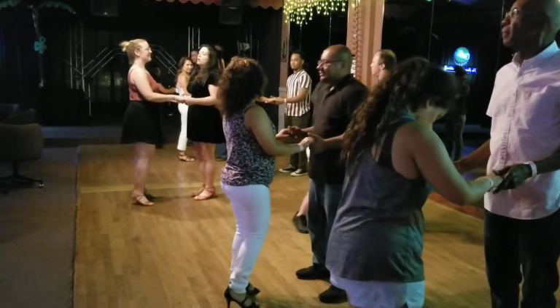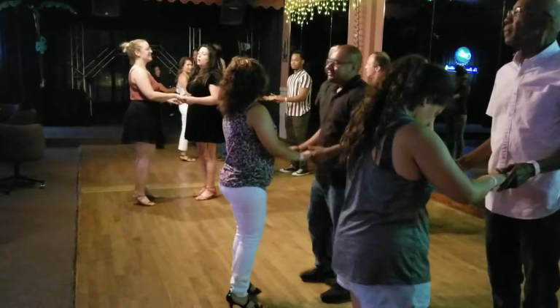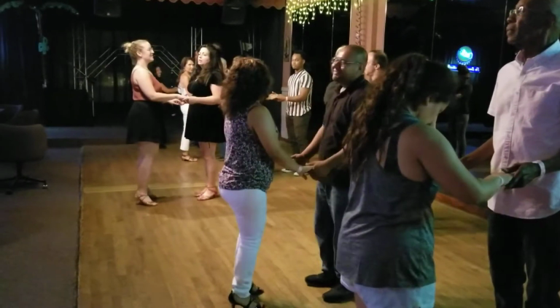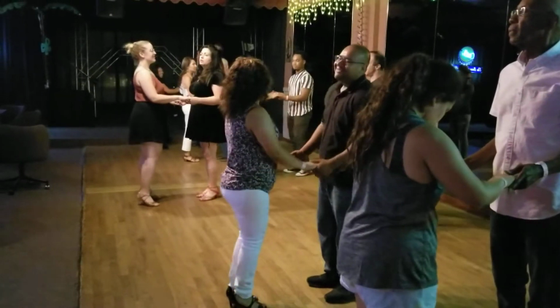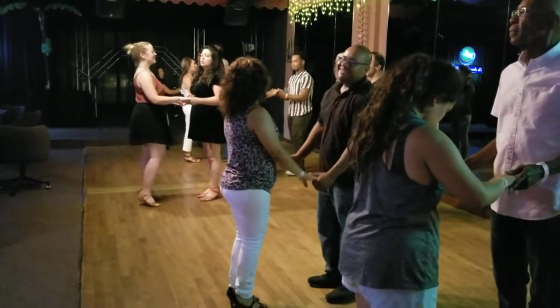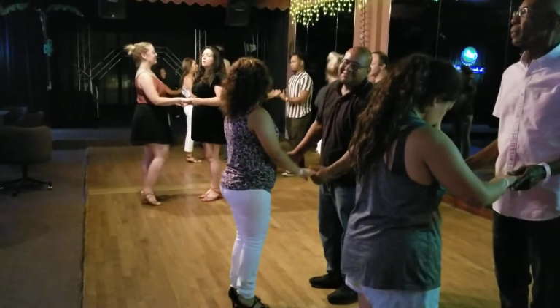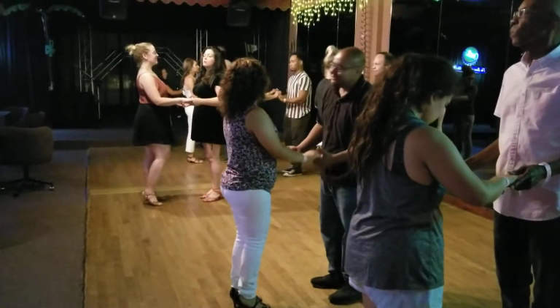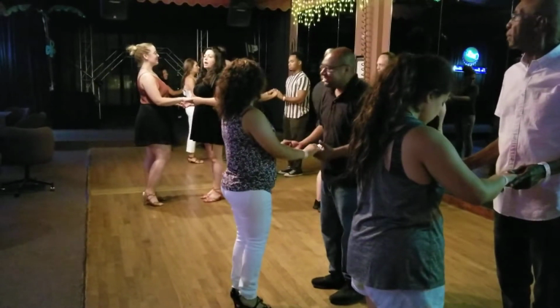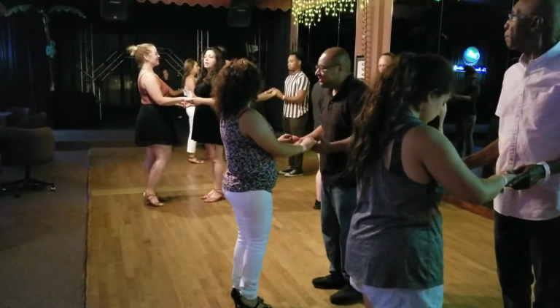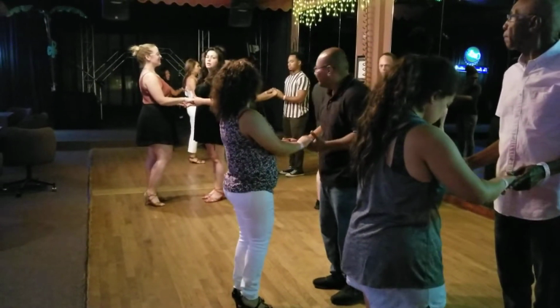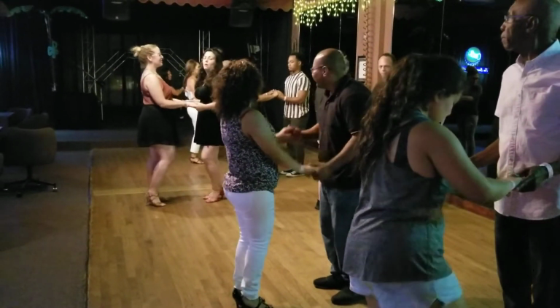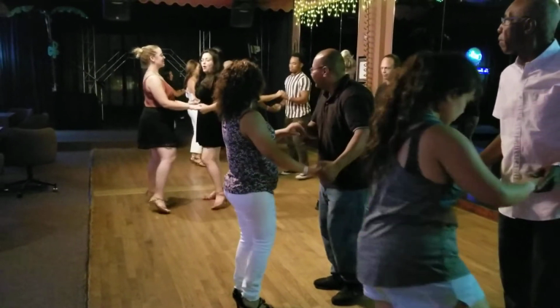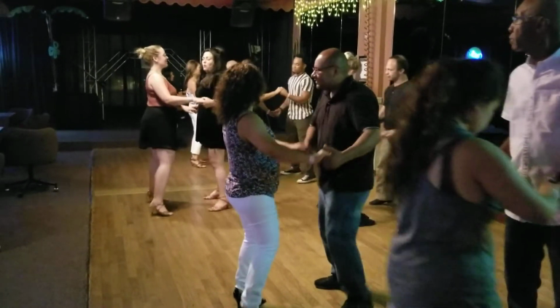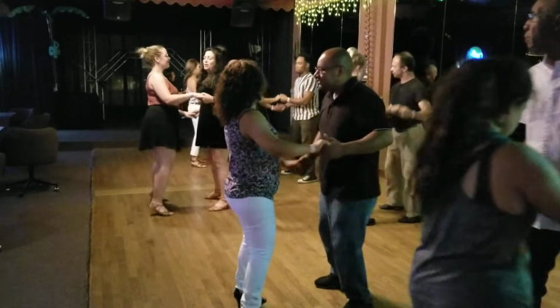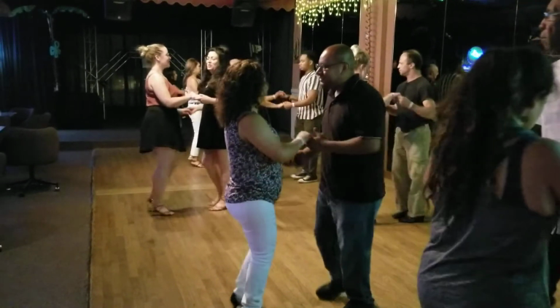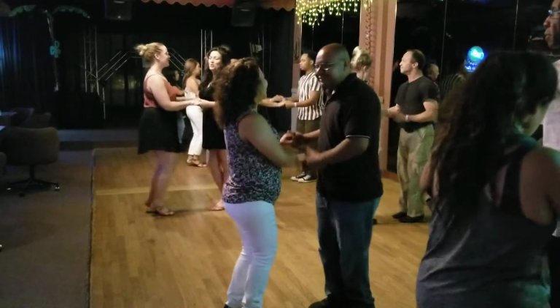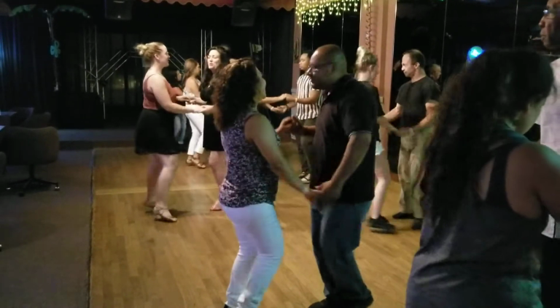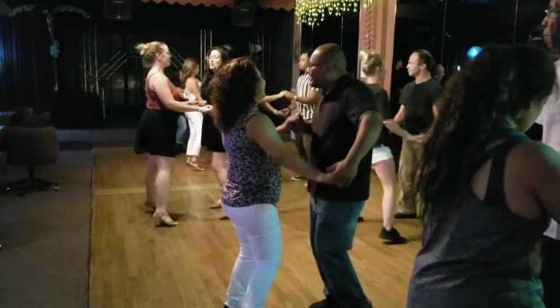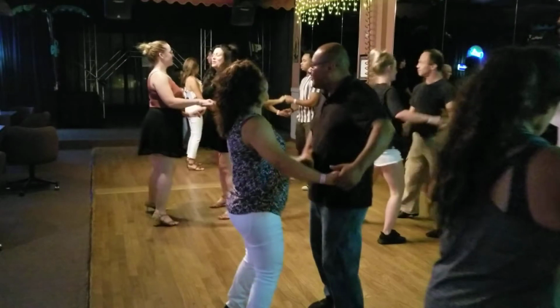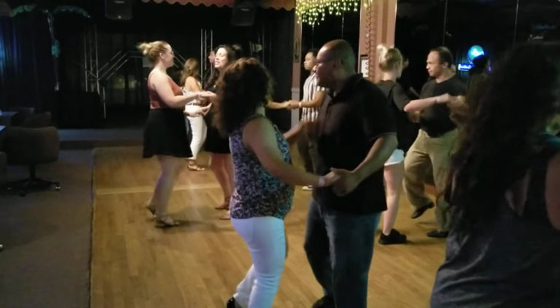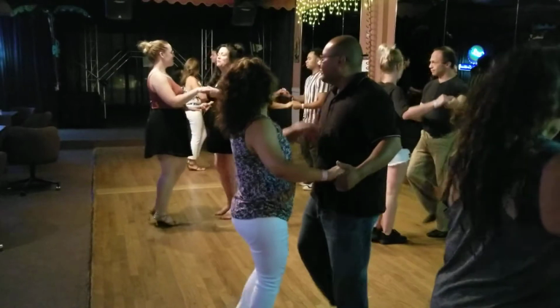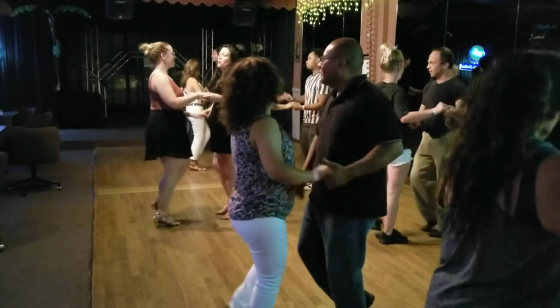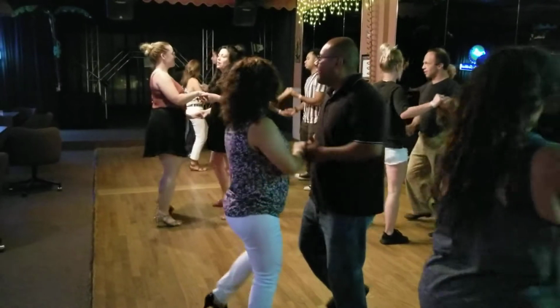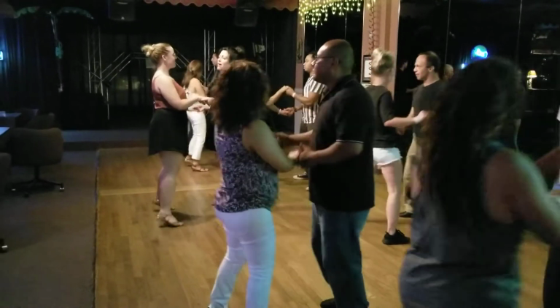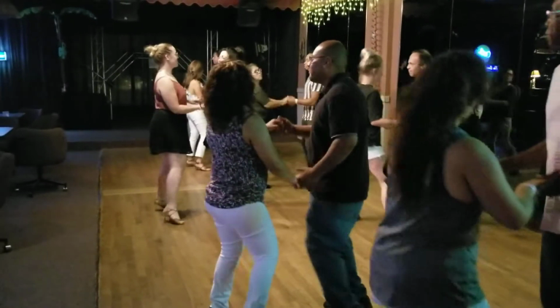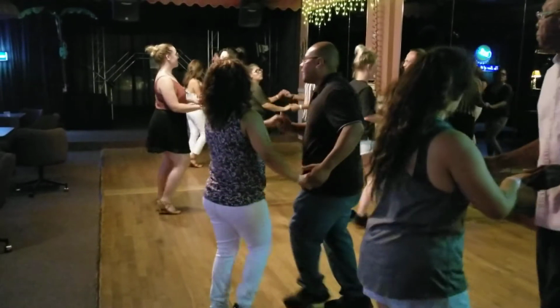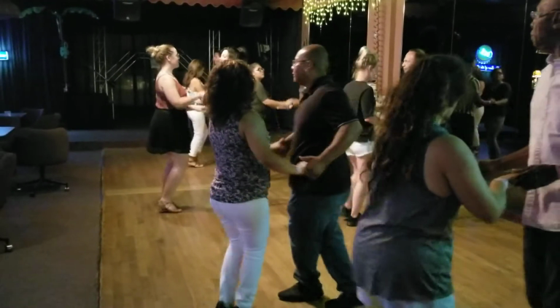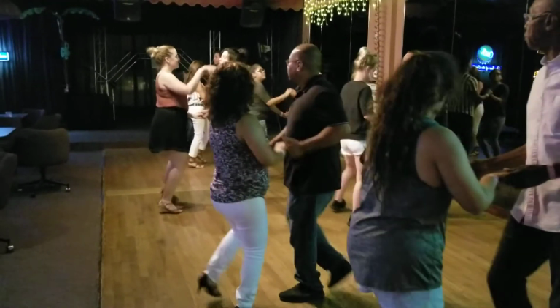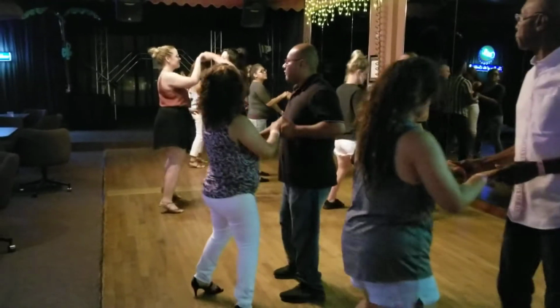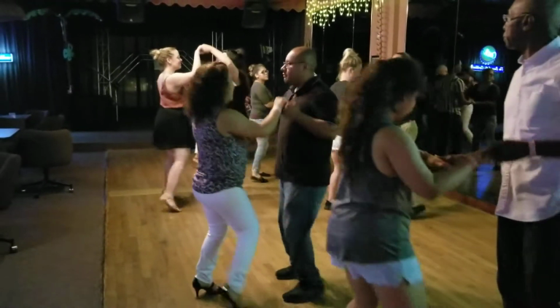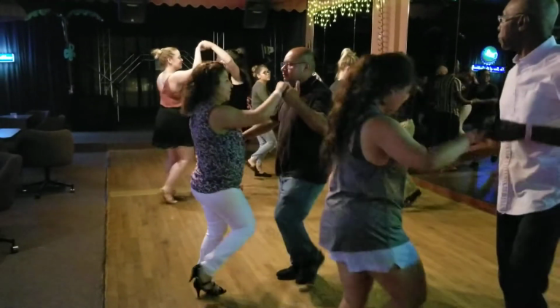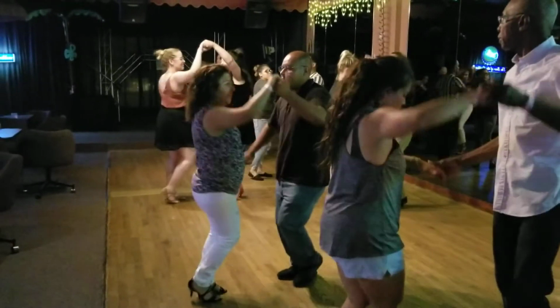1, 2, ready, go. 1, 2, 3, tap 4, 5, 6, raise your arm.